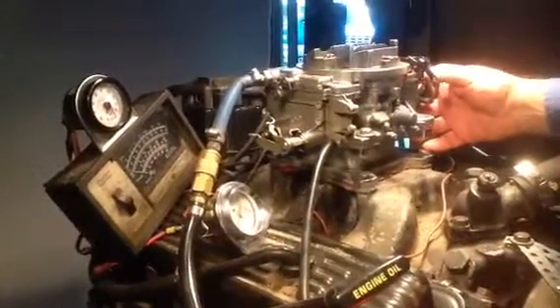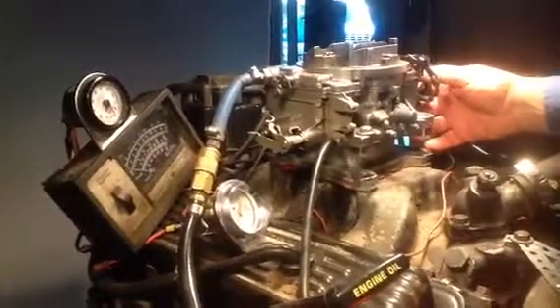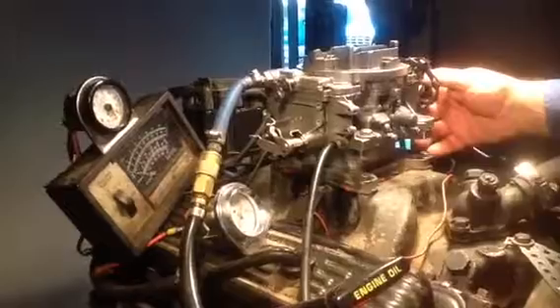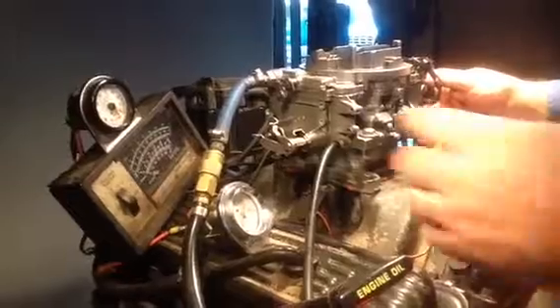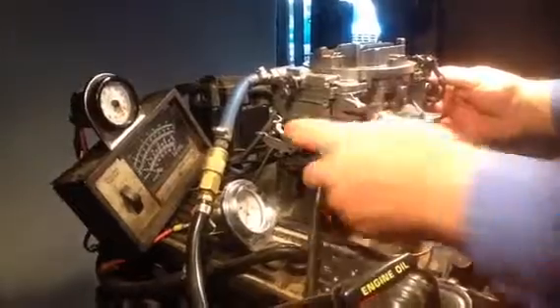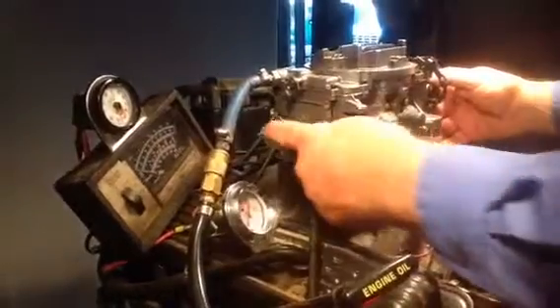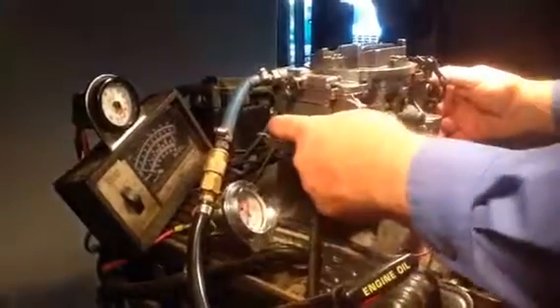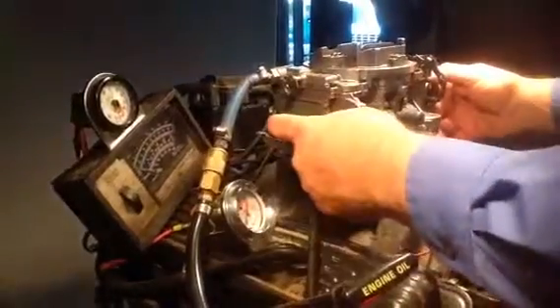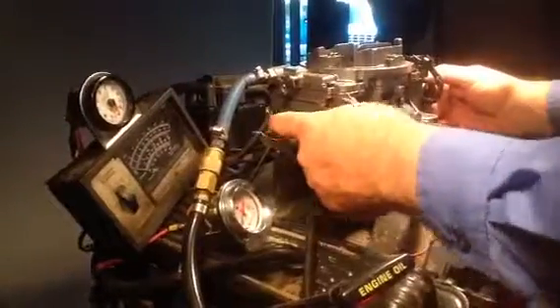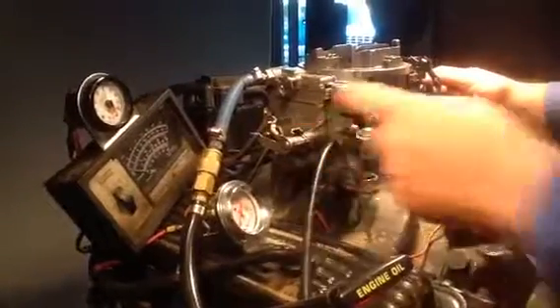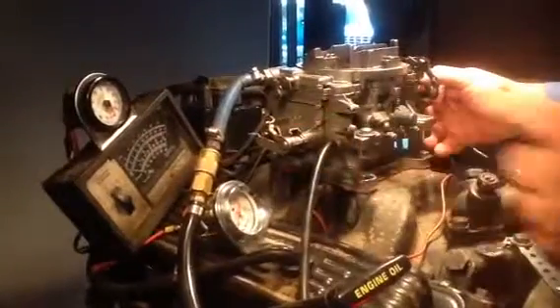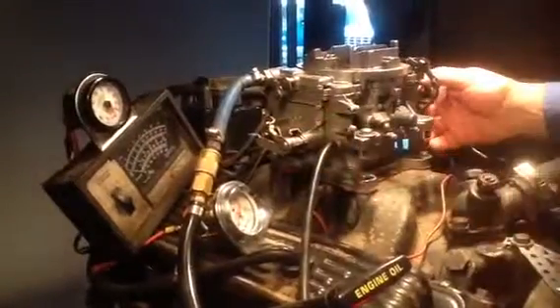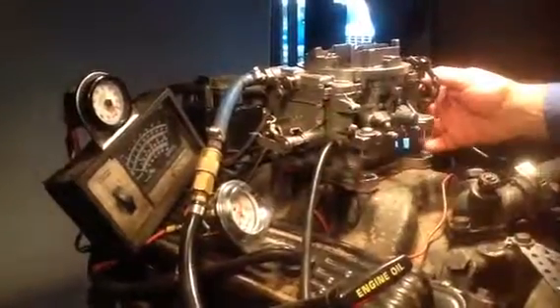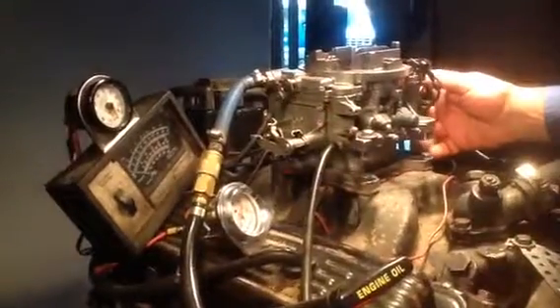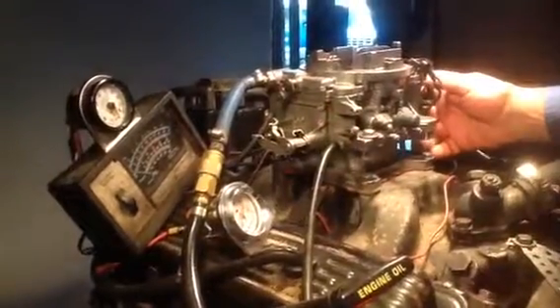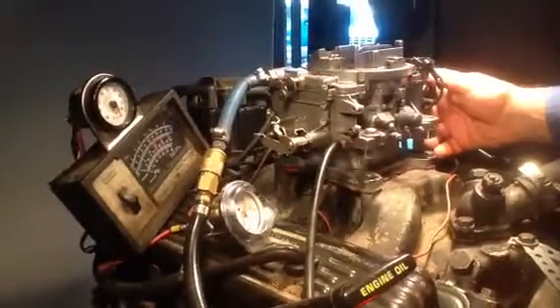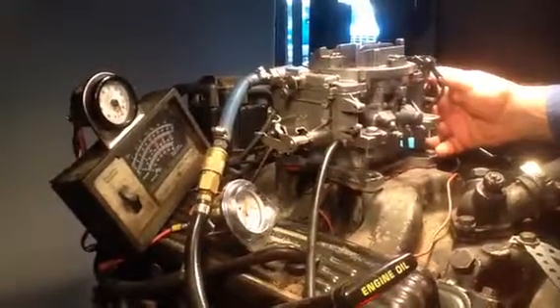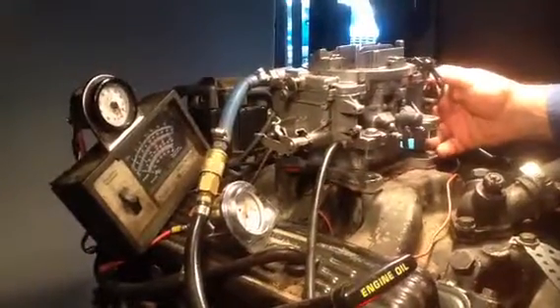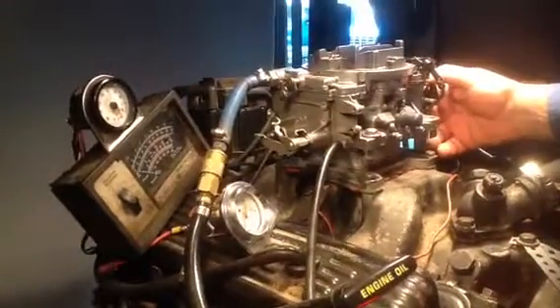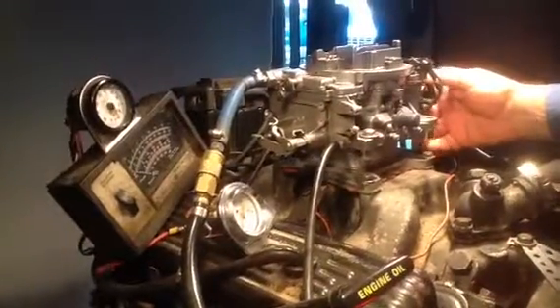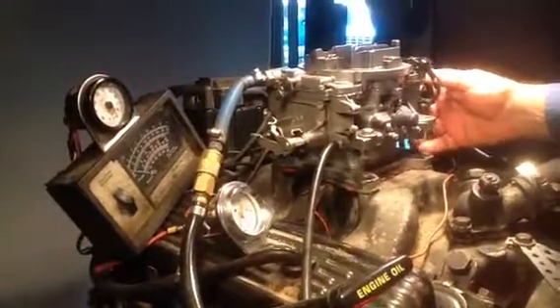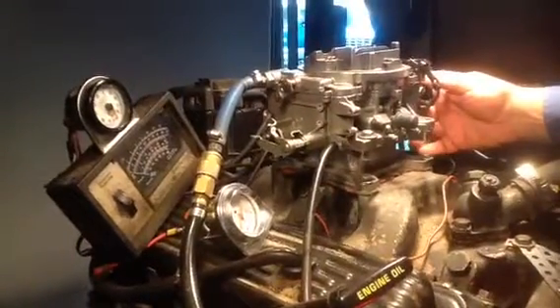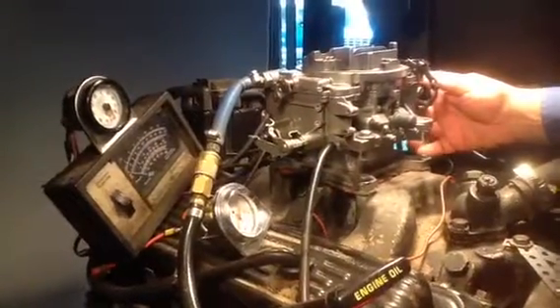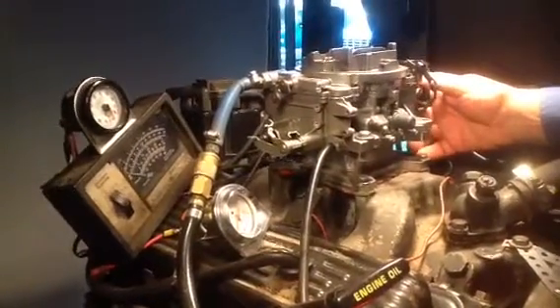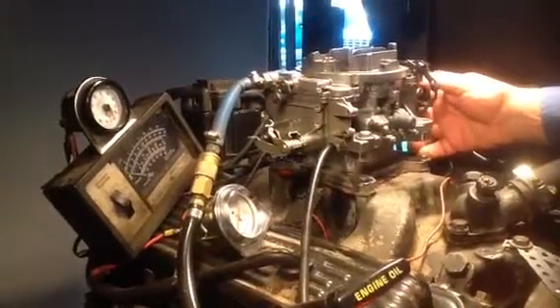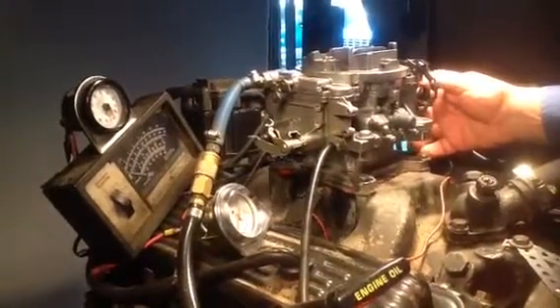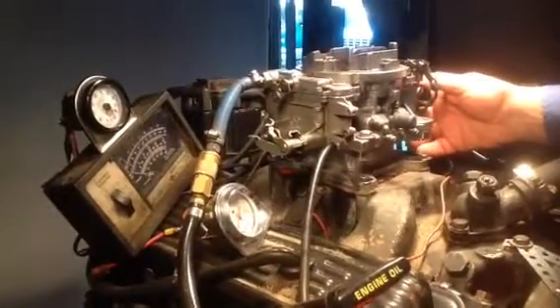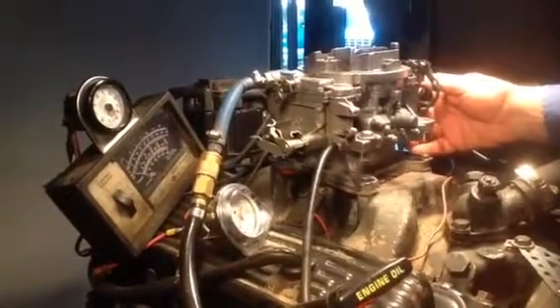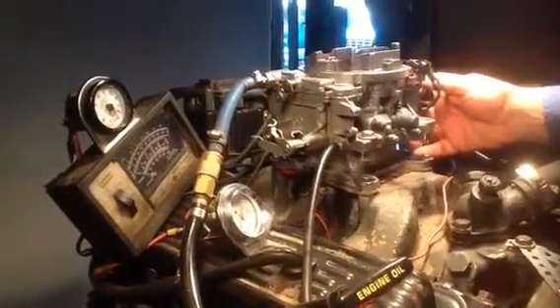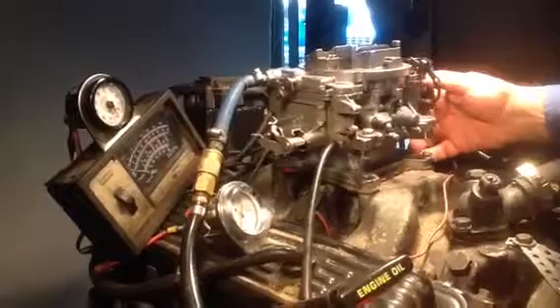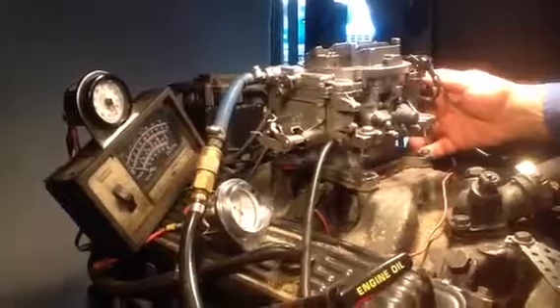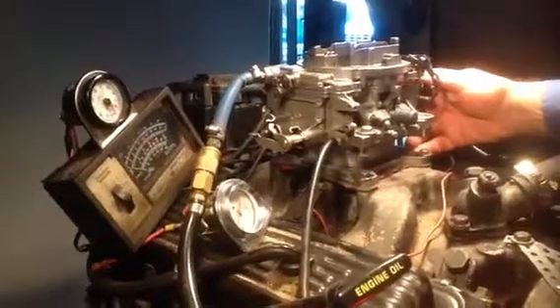Now this linkage was bent — I don't know if that was bent during shipping or what — but other than that...